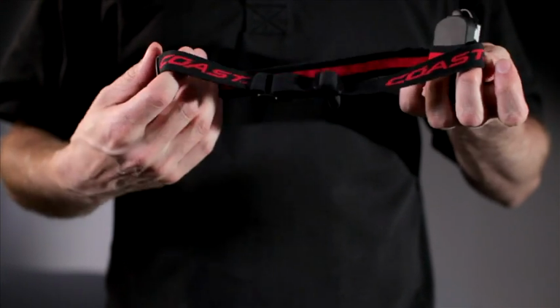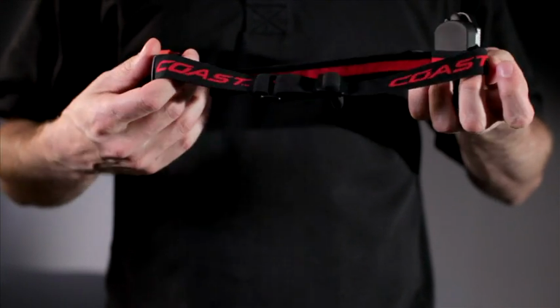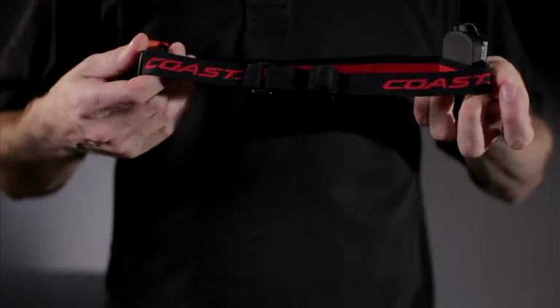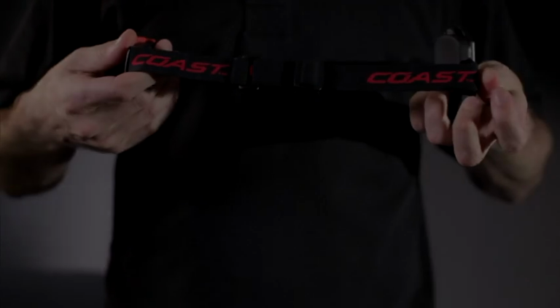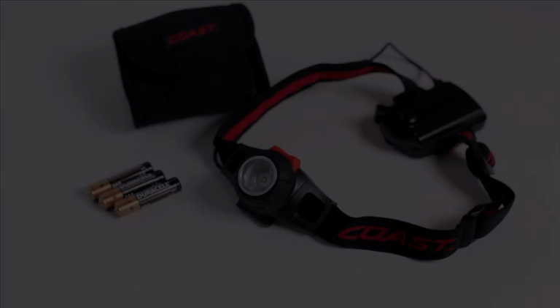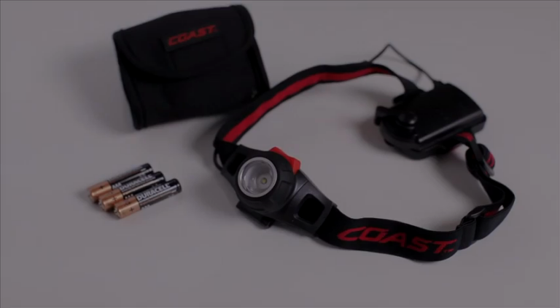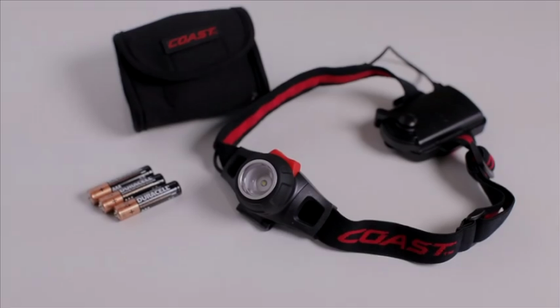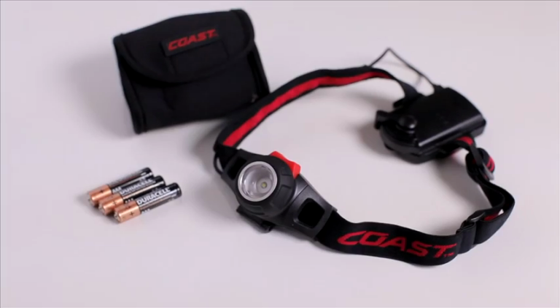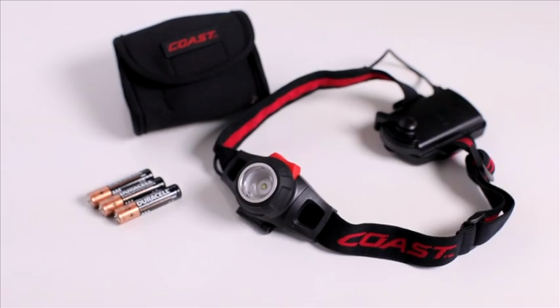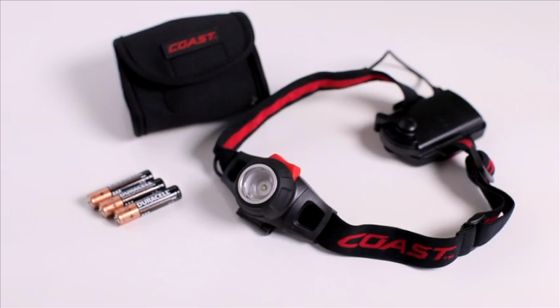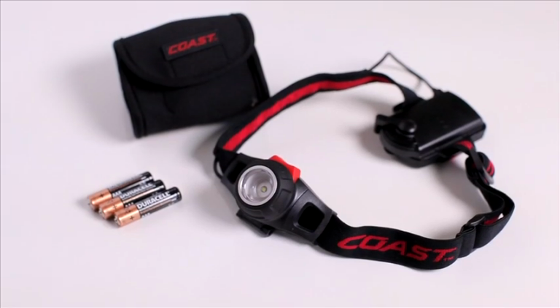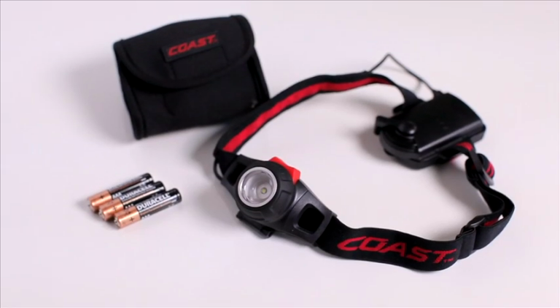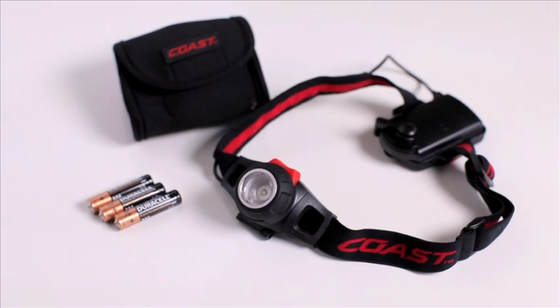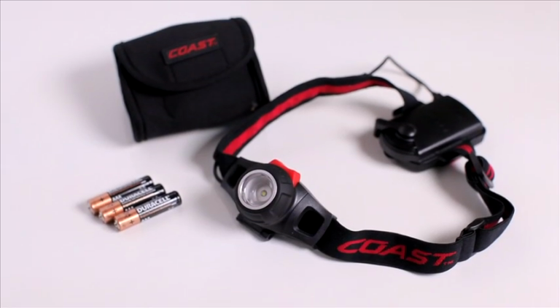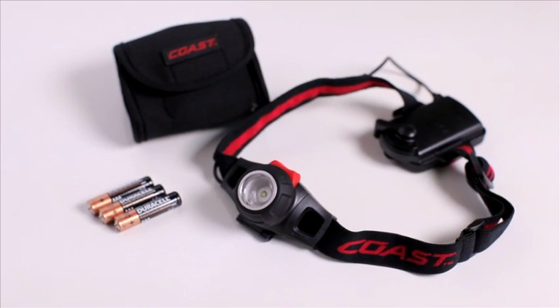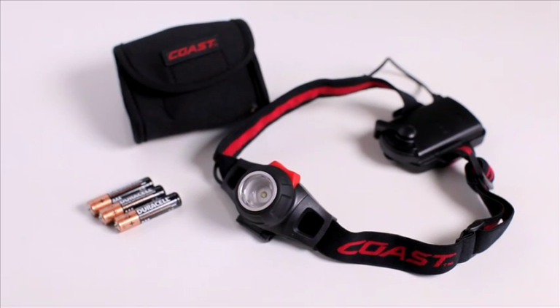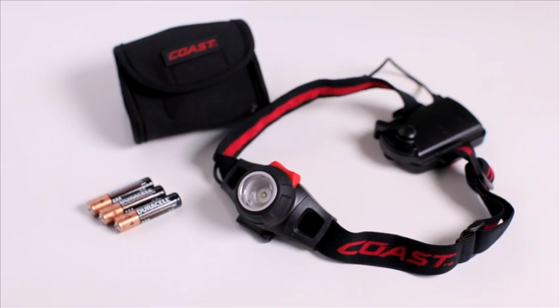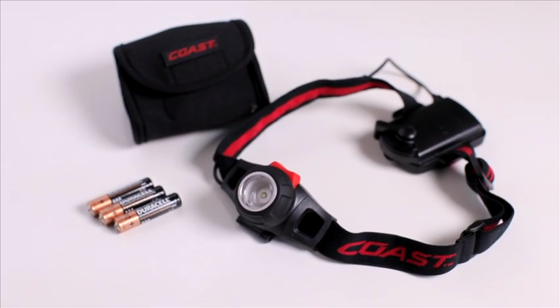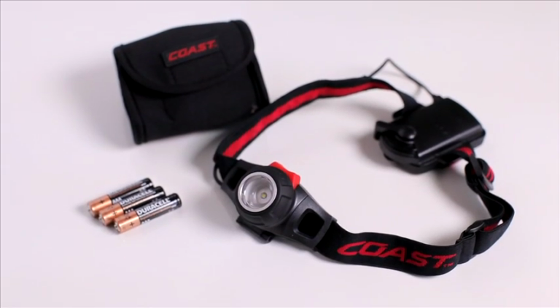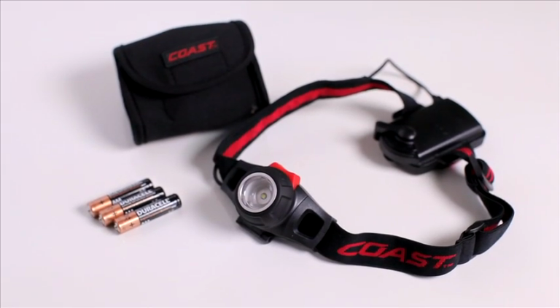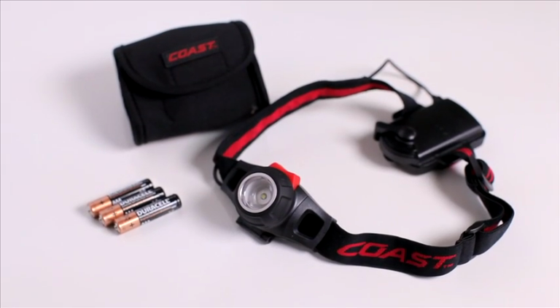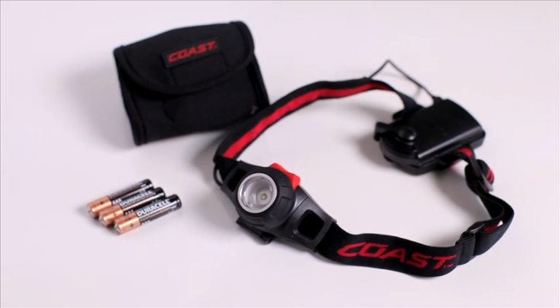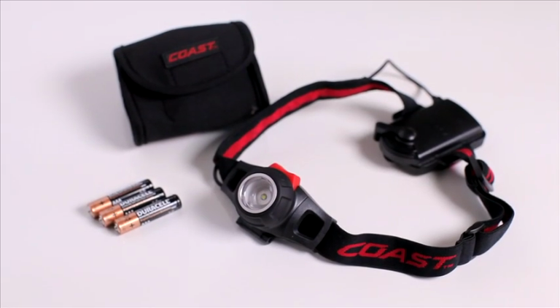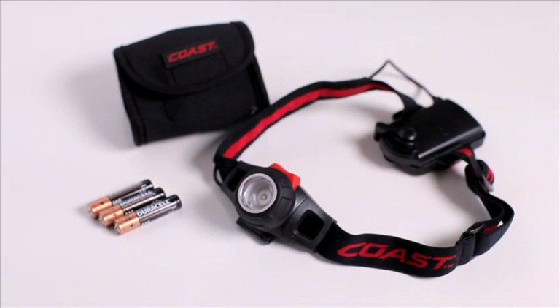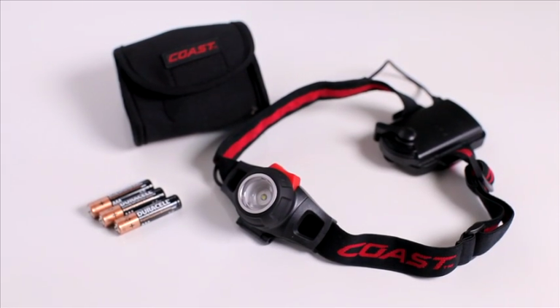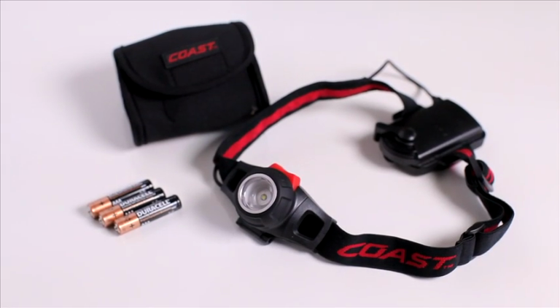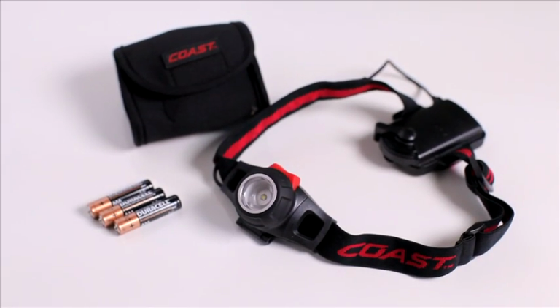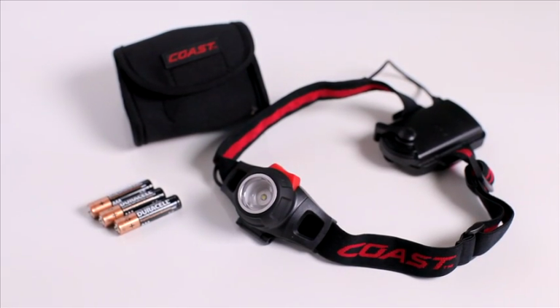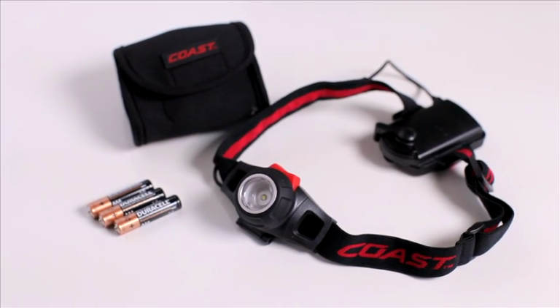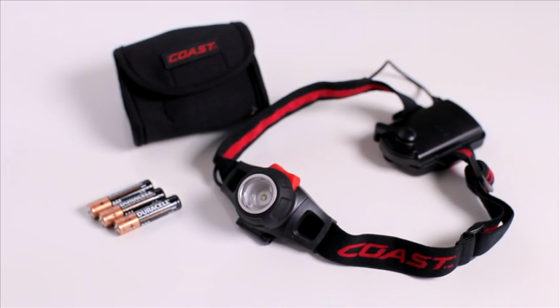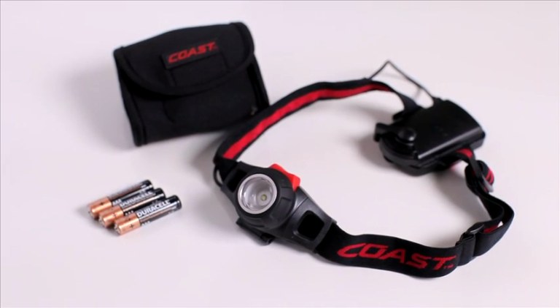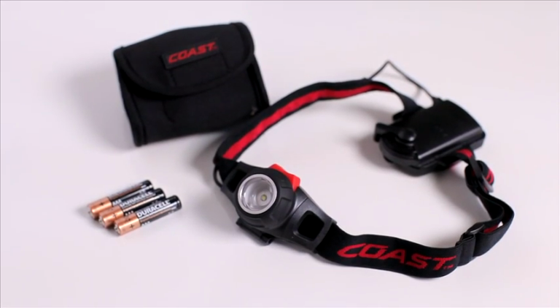The HL7 includes a carrying case, and the boxed version includes helmet clips.